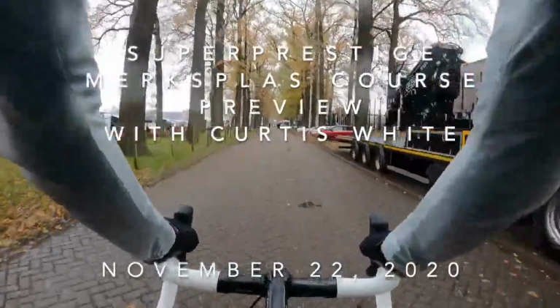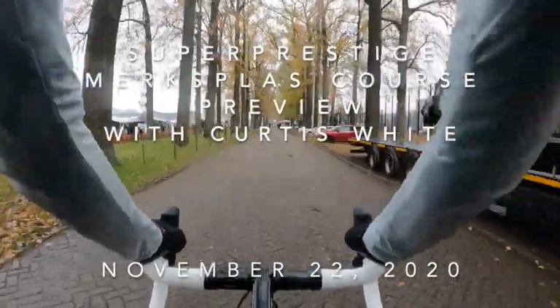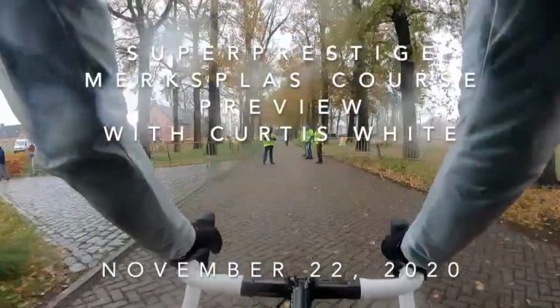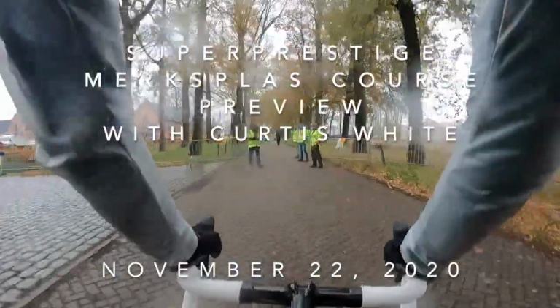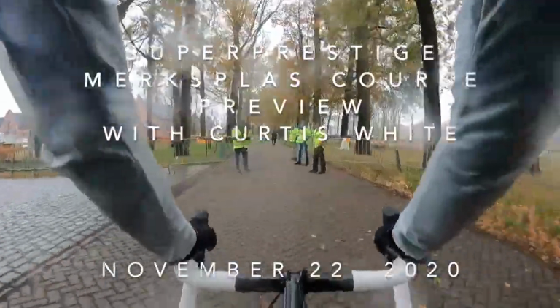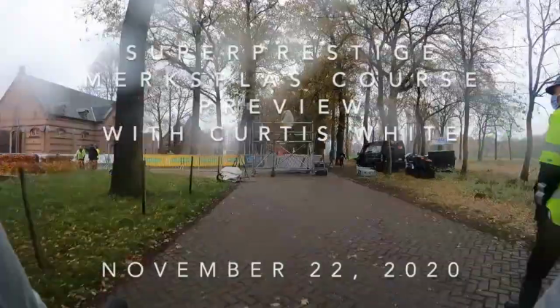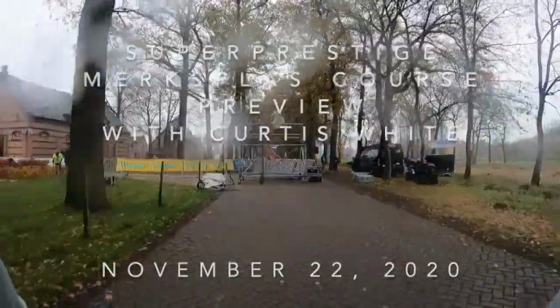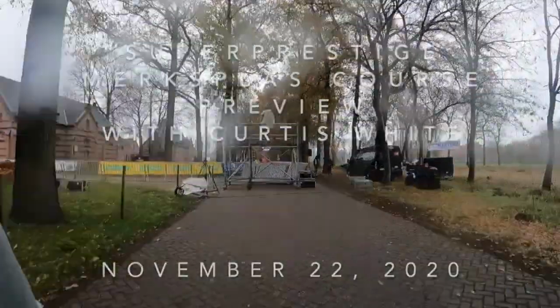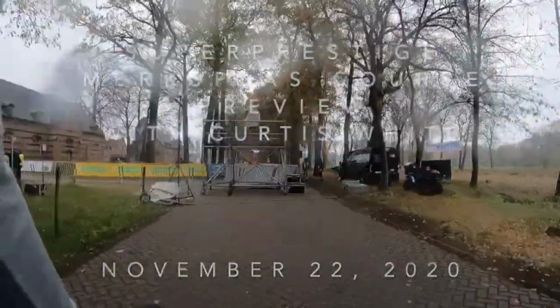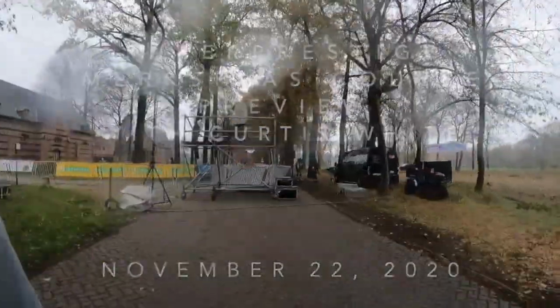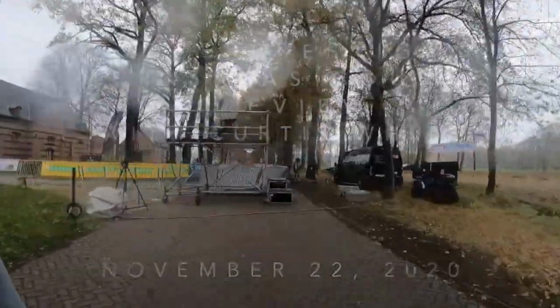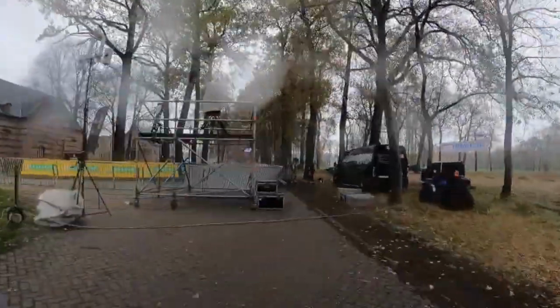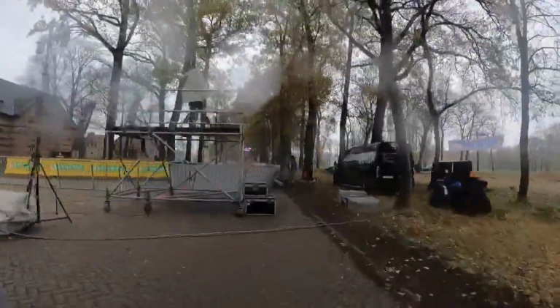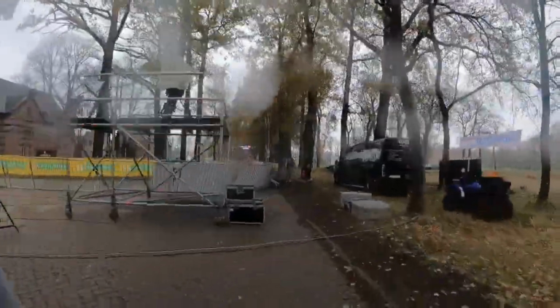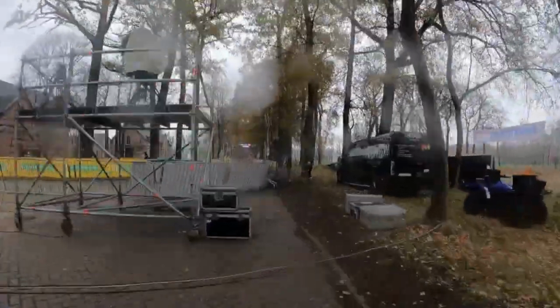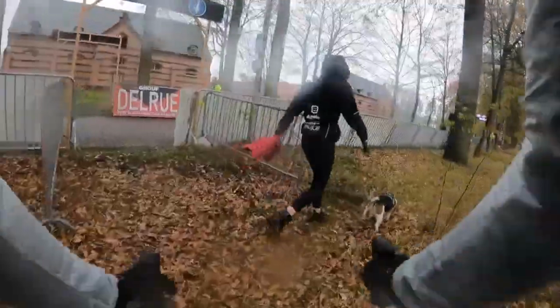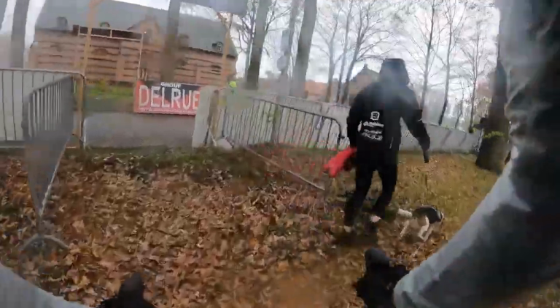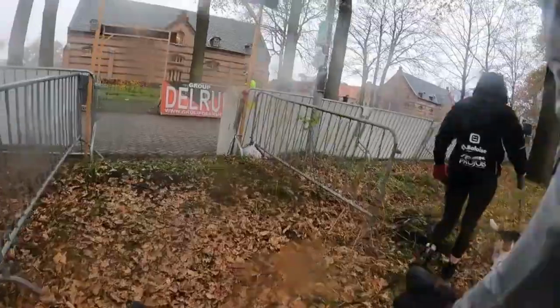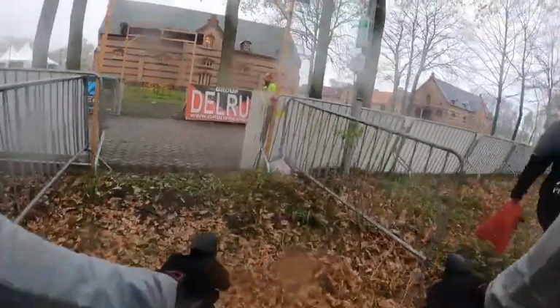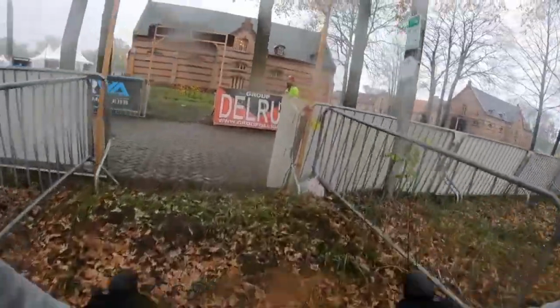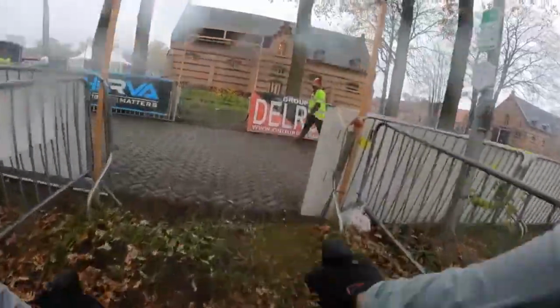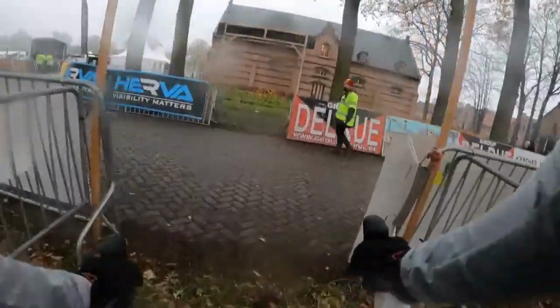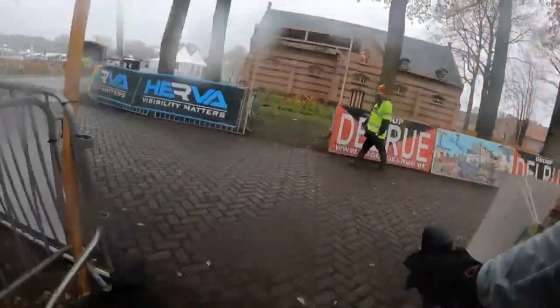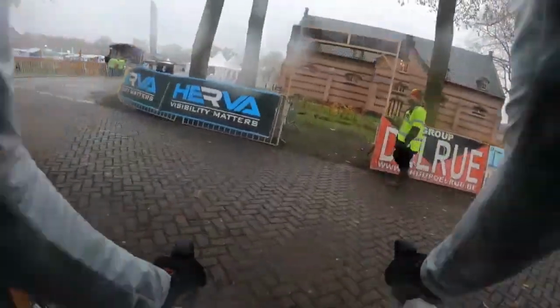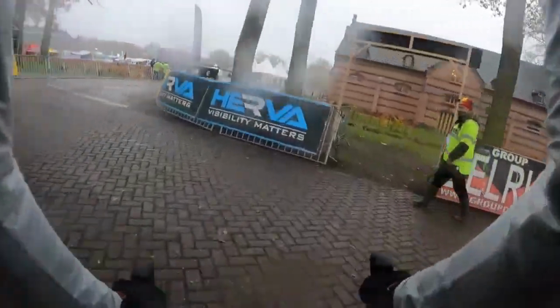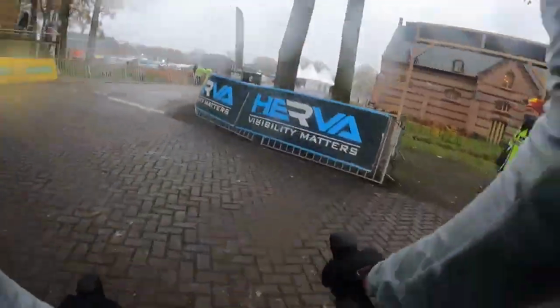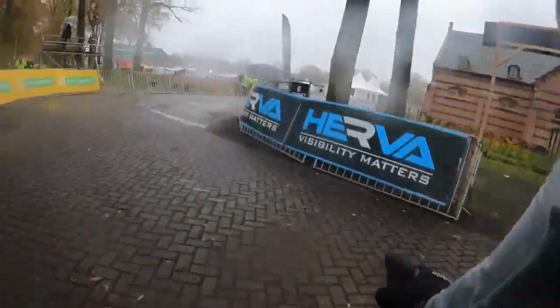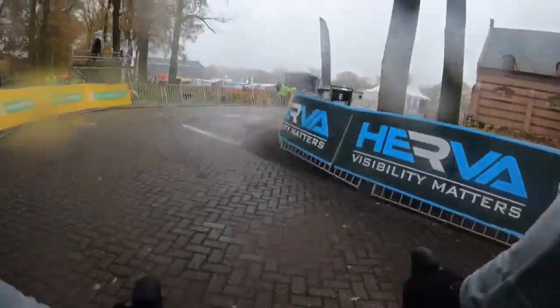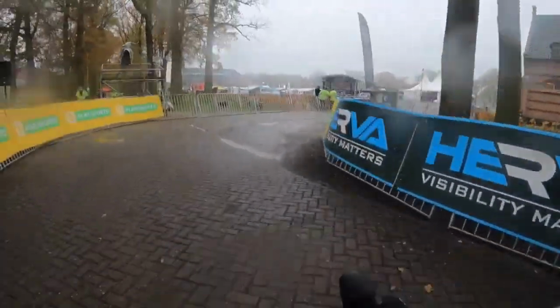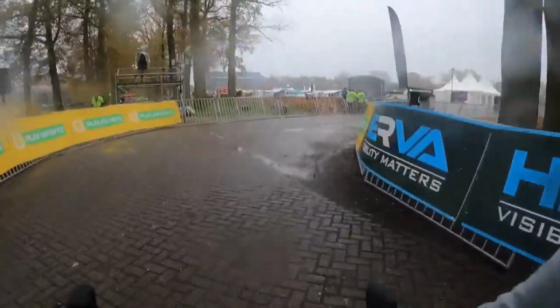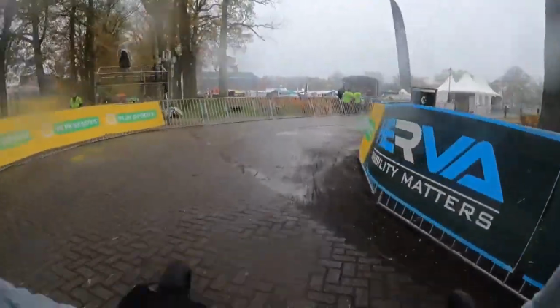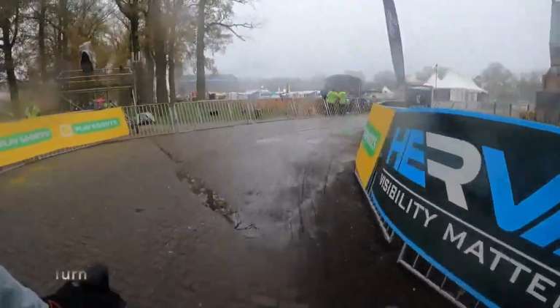Today there's been a mix of light rain and mist all day, and it doesn't seem like the course would get really heavy with mud quite yet, but it certainly would be slick.